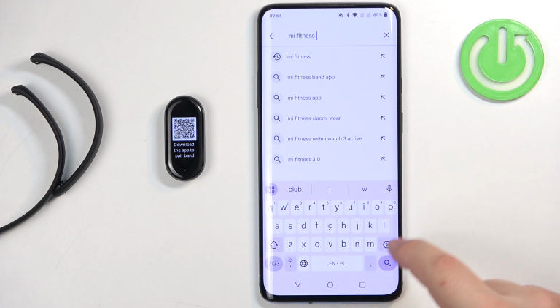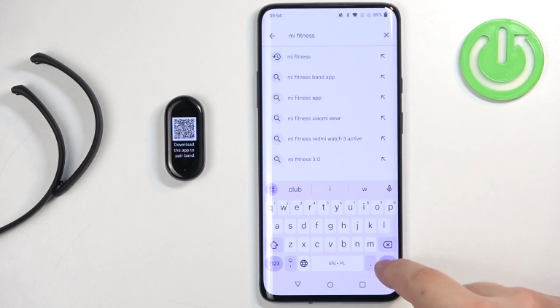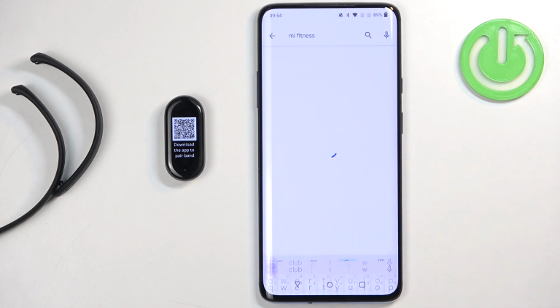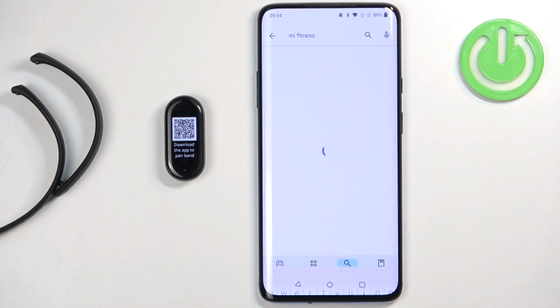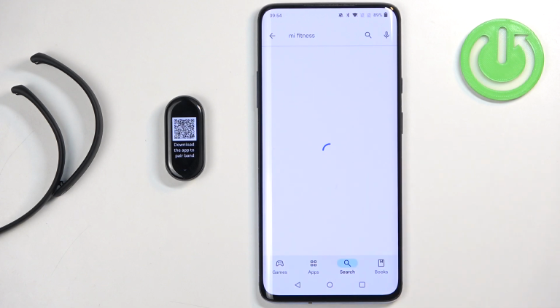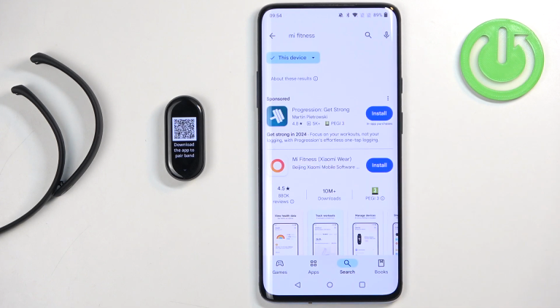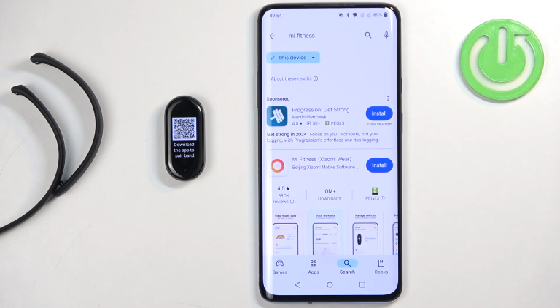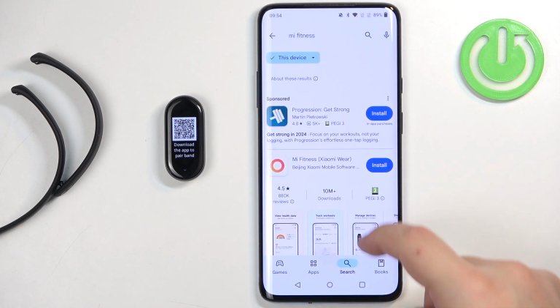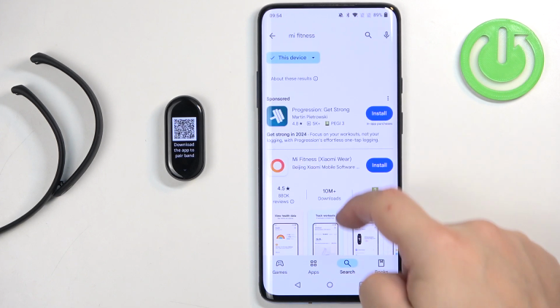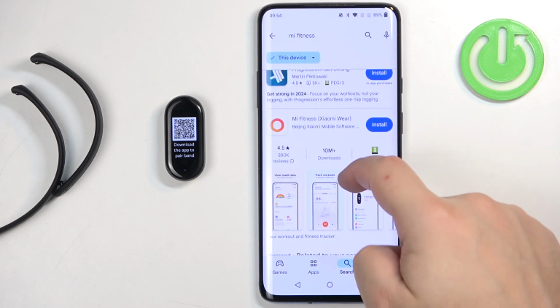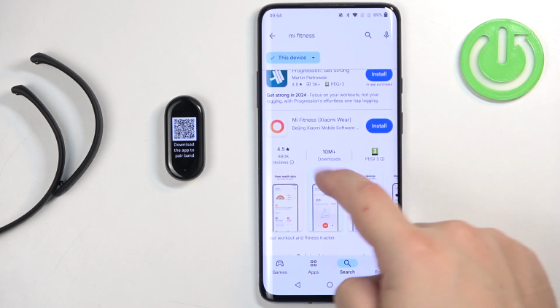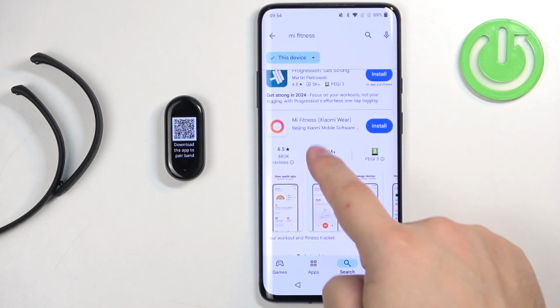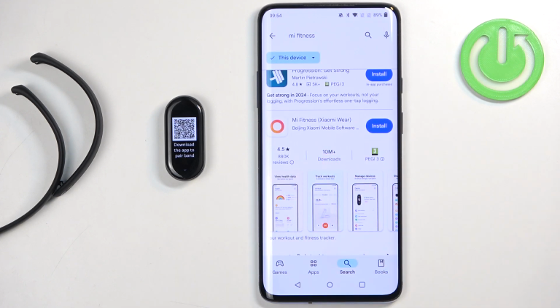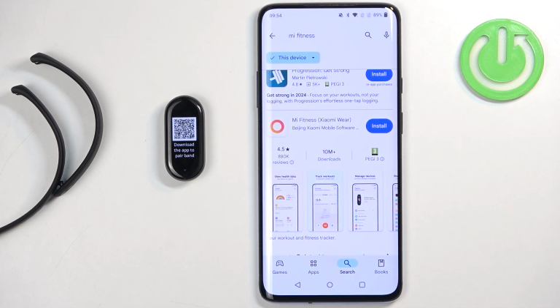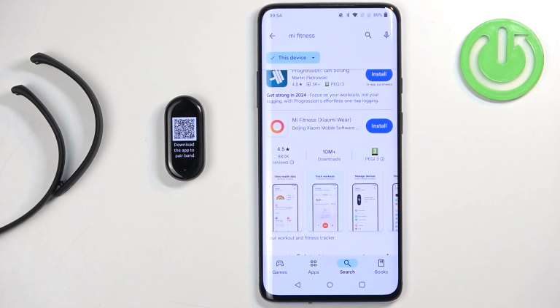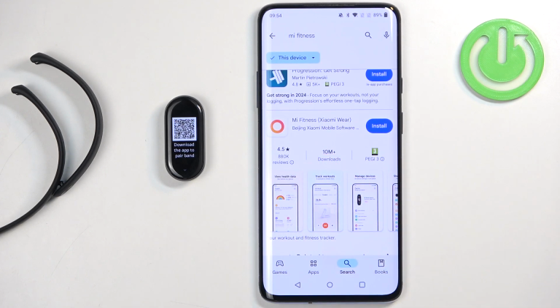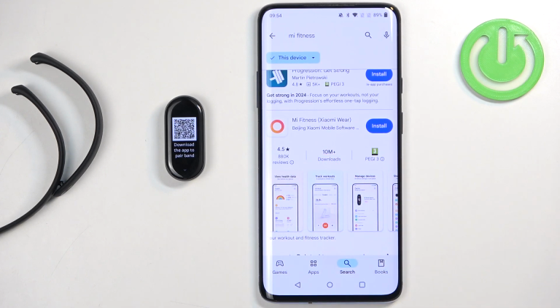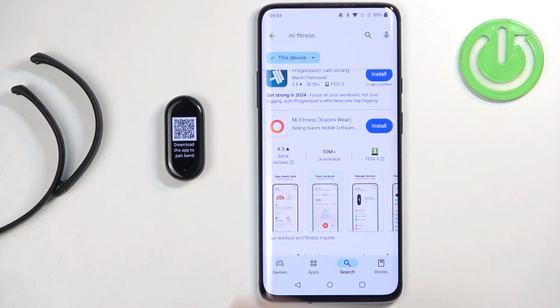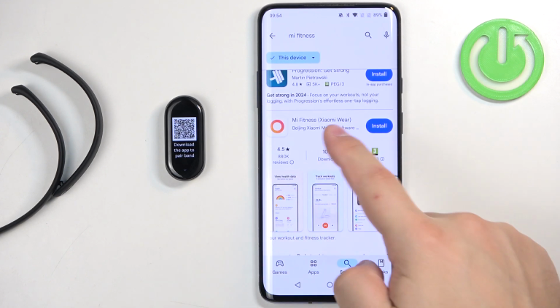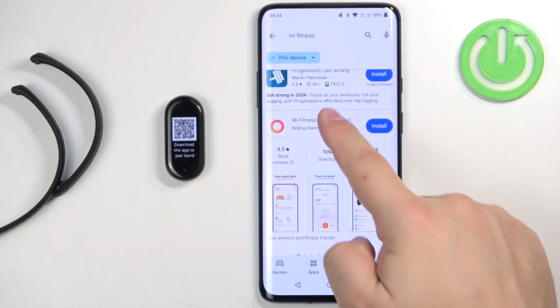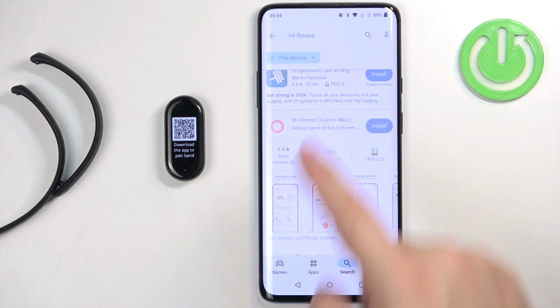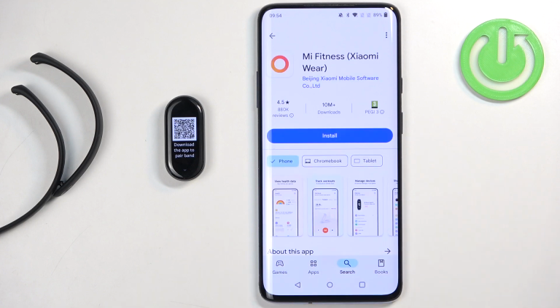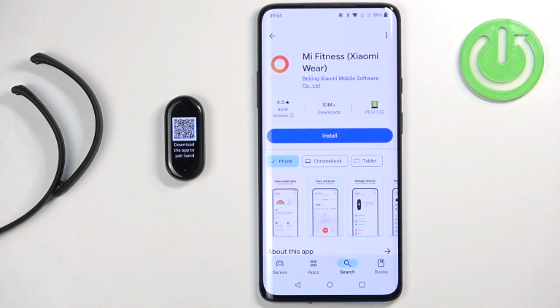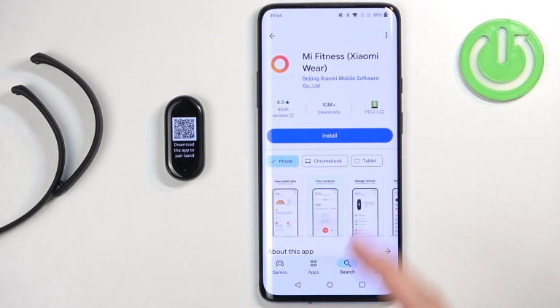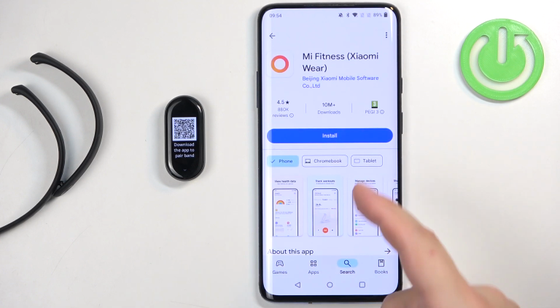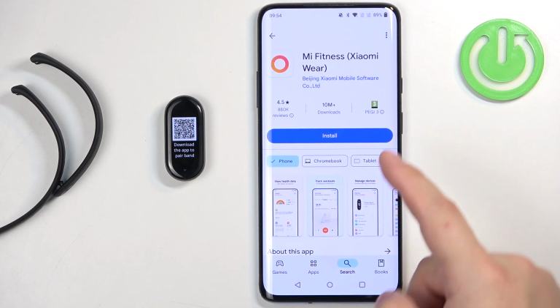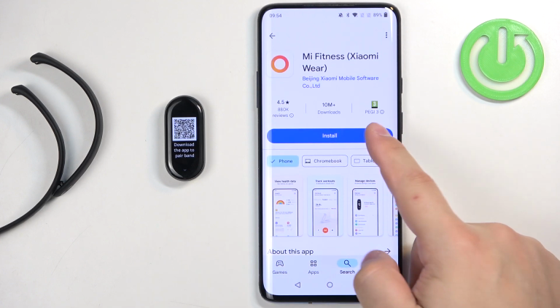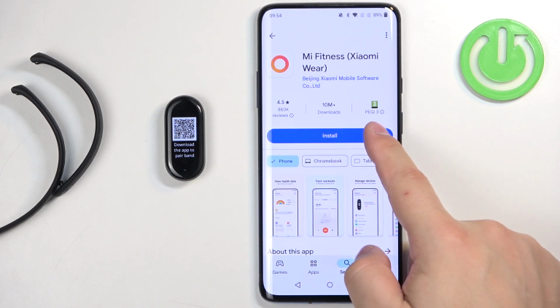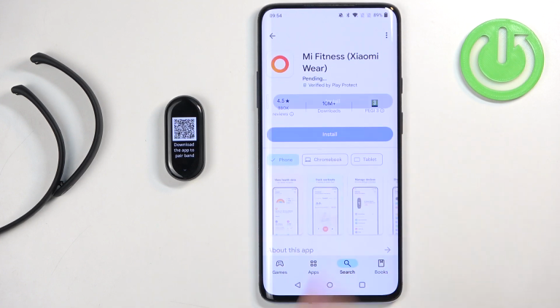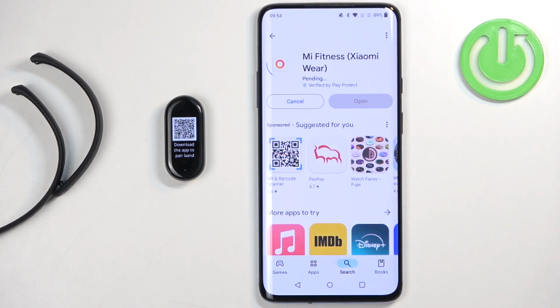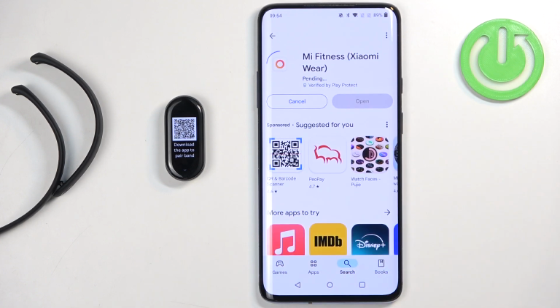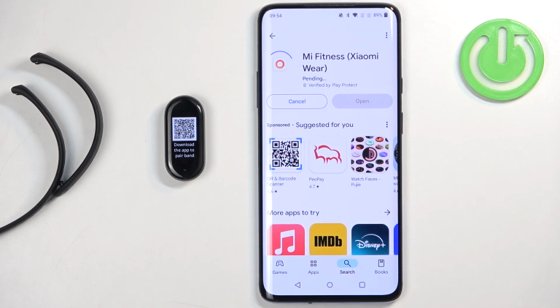Then tap on search and you should see the Mi Fitness application on the list. Tap on it to select it, then tap on the install button to install it.